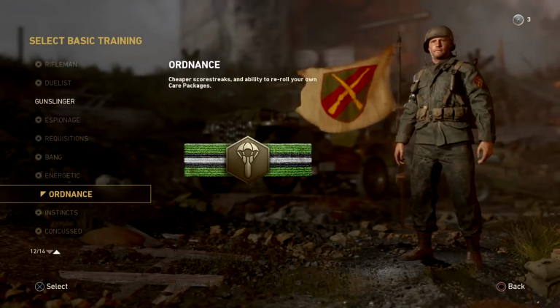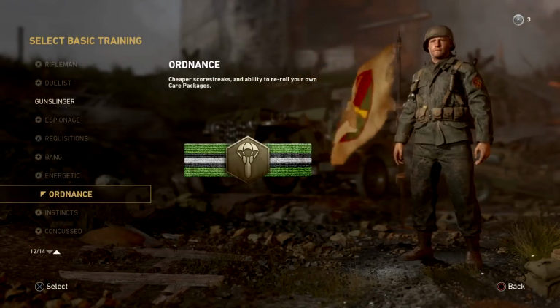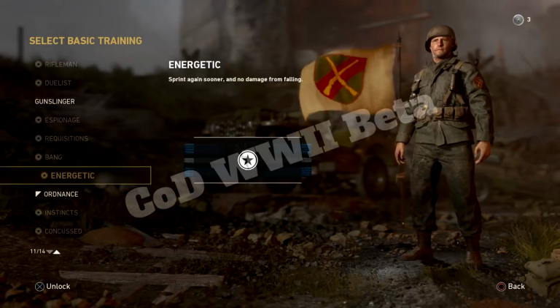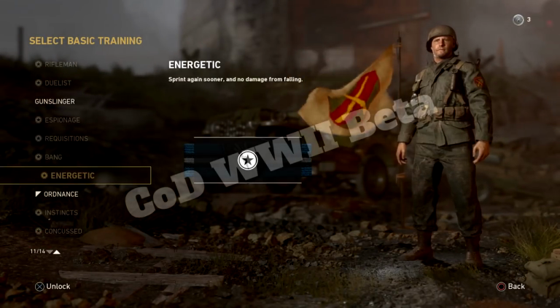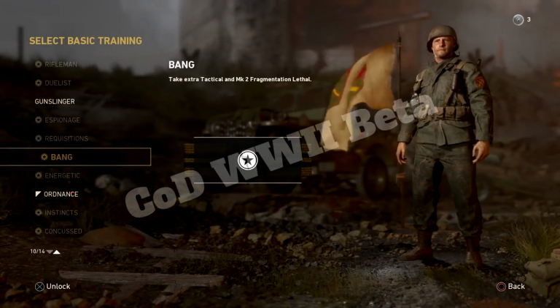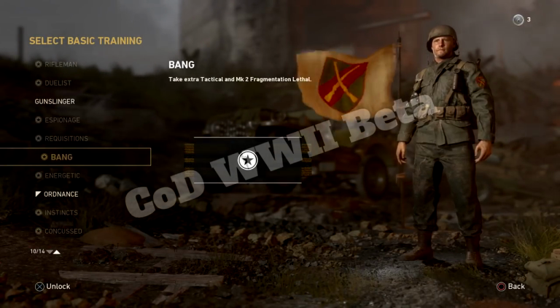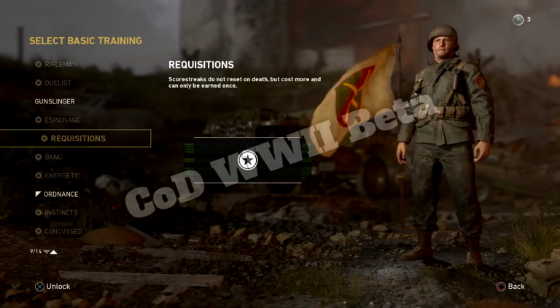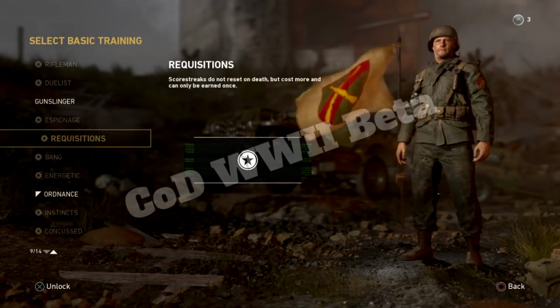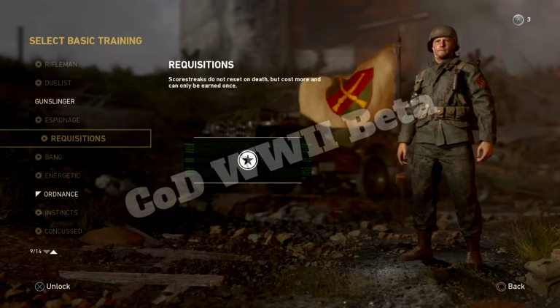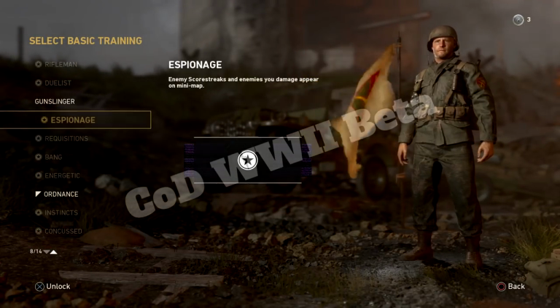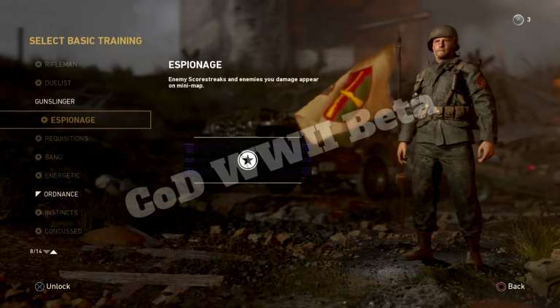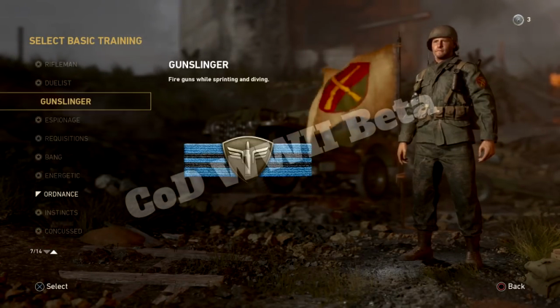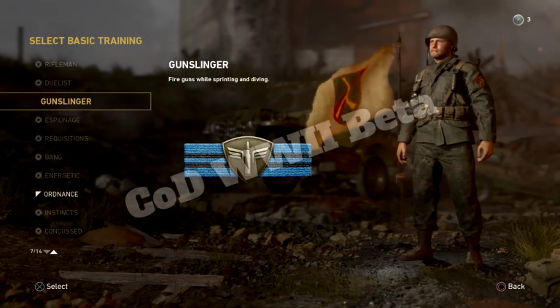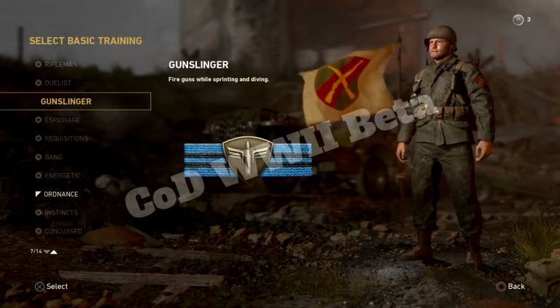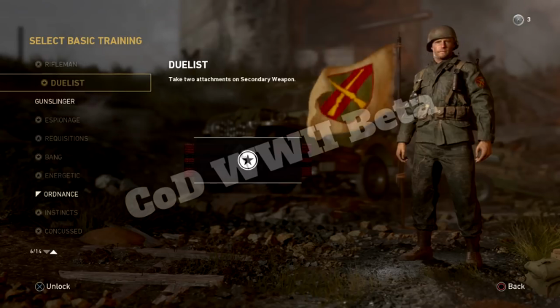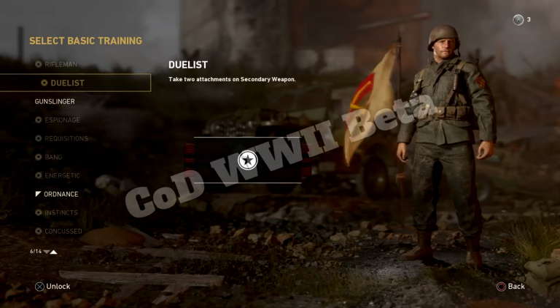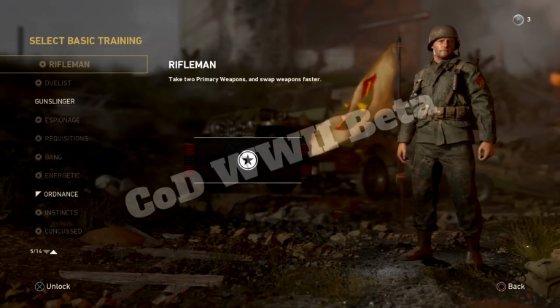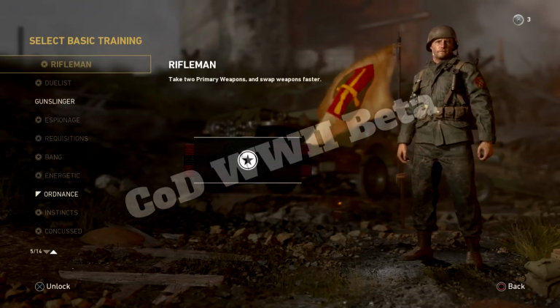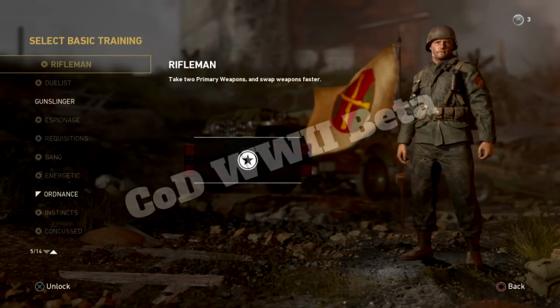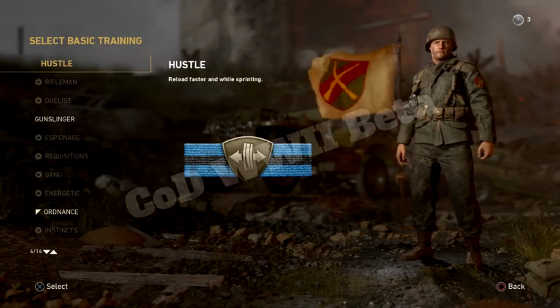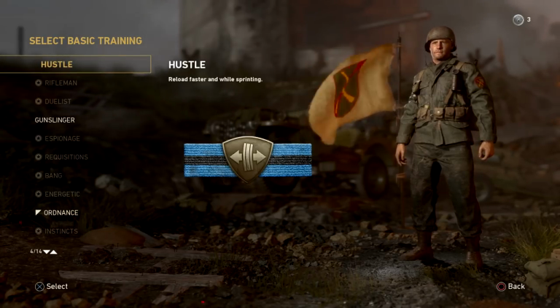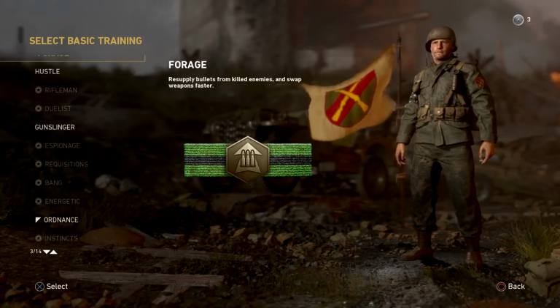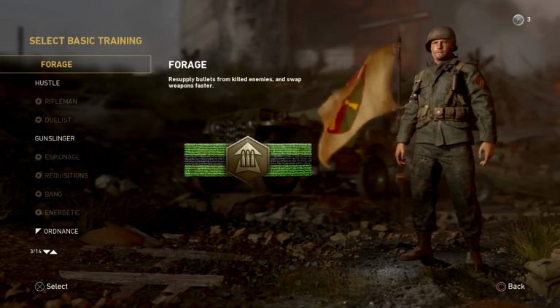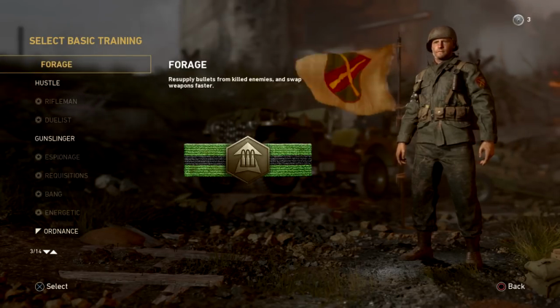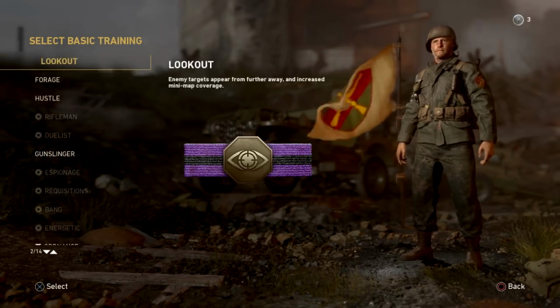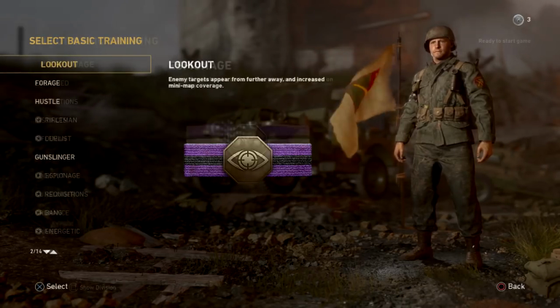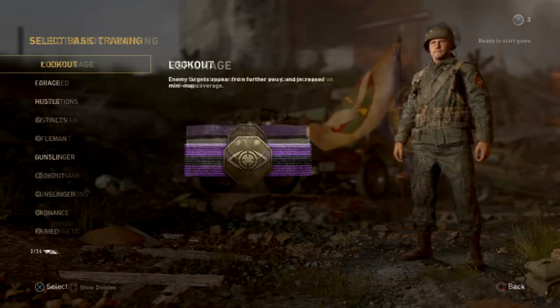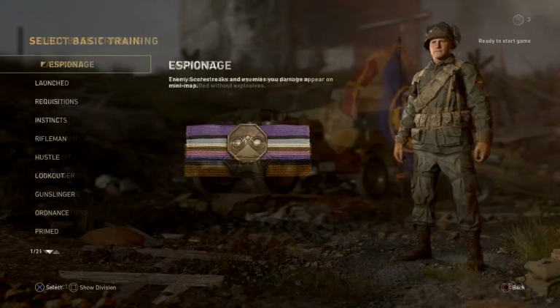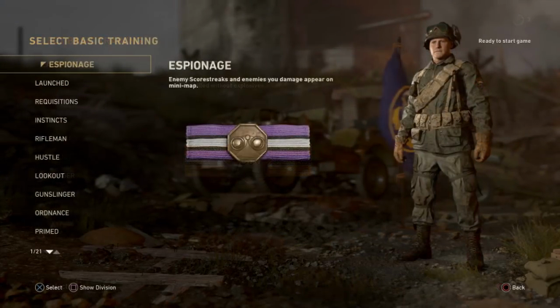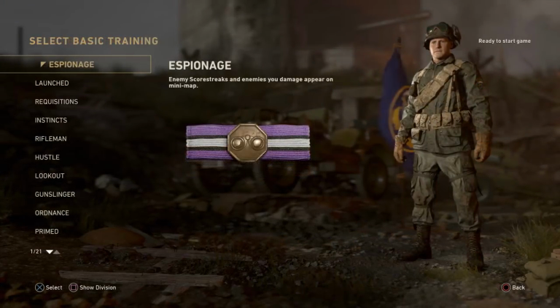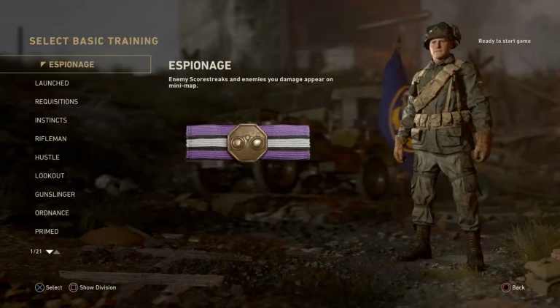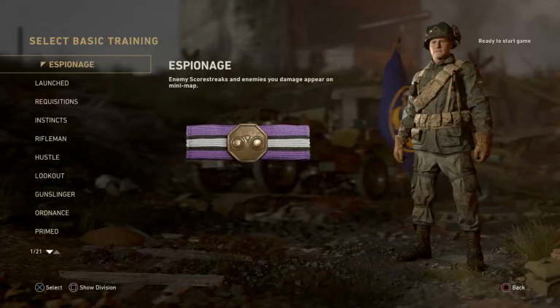In the beta build of the game we only had access to 14 basic training skills, but in the full build we have access to 21.